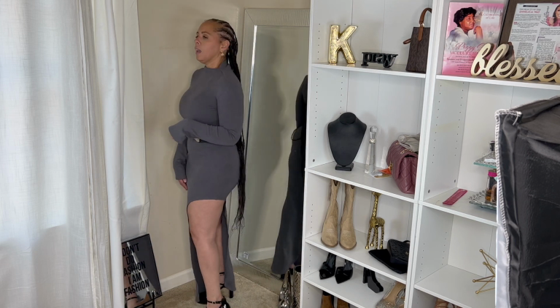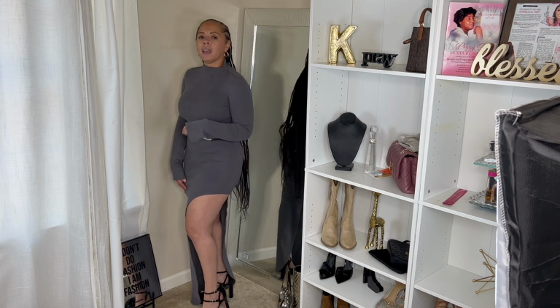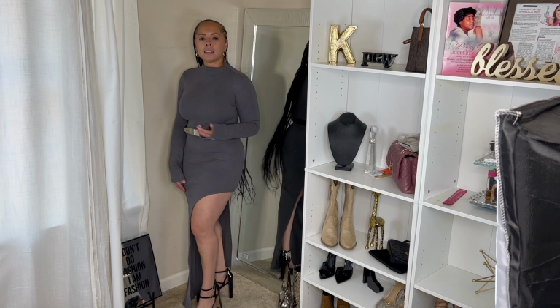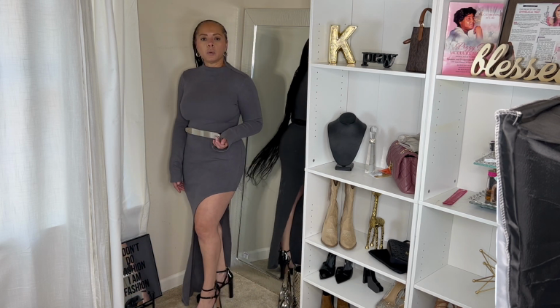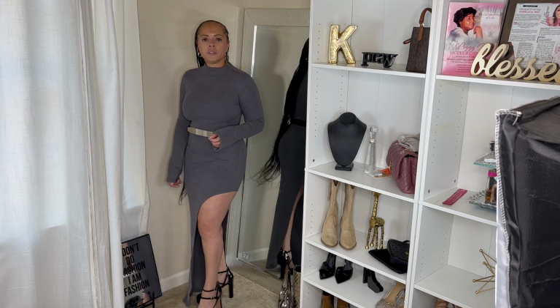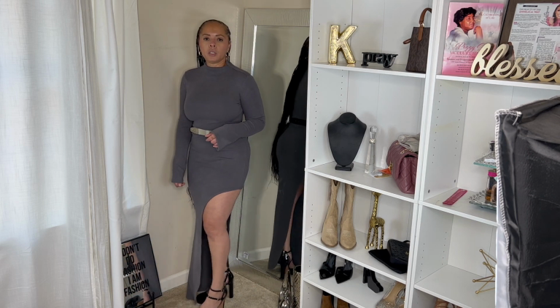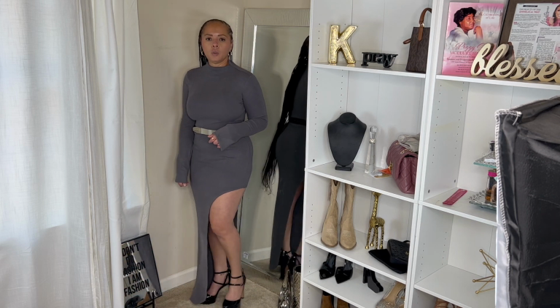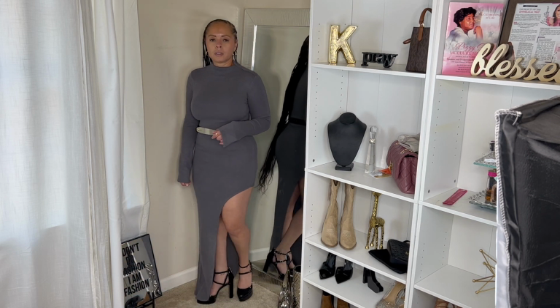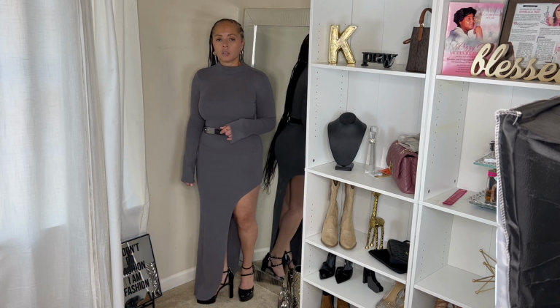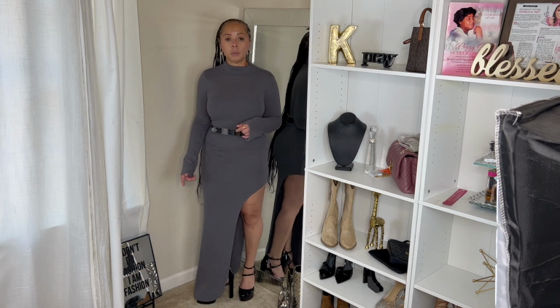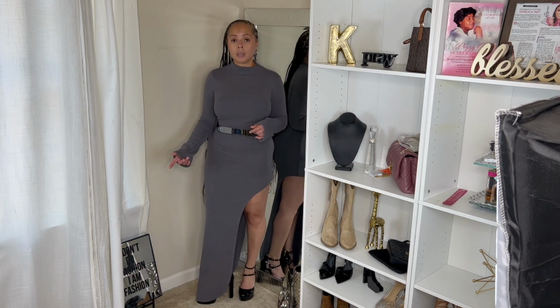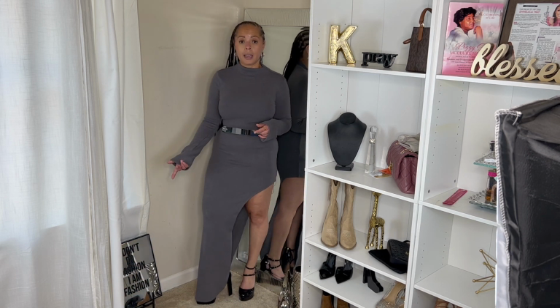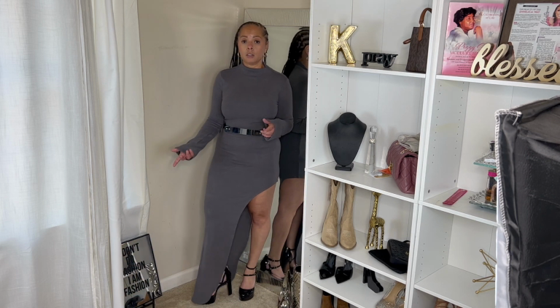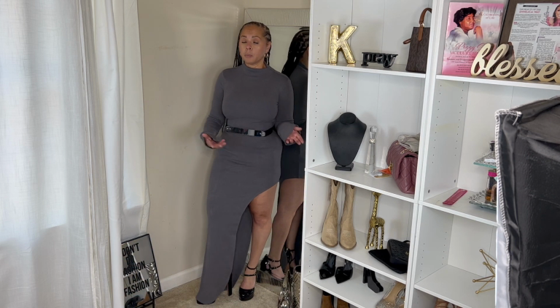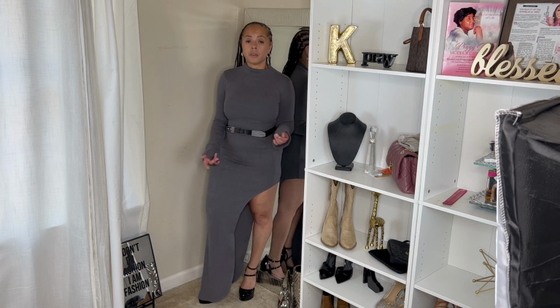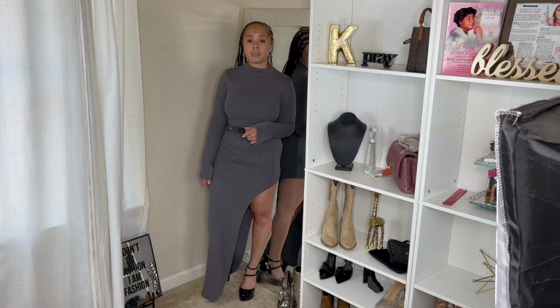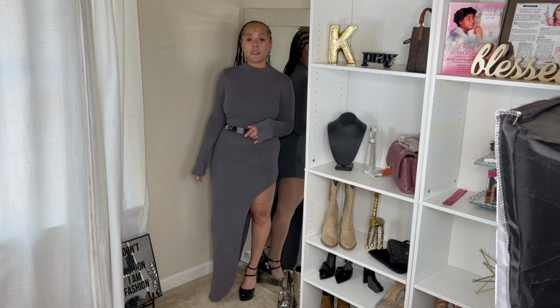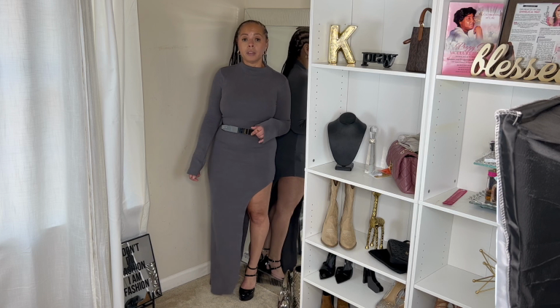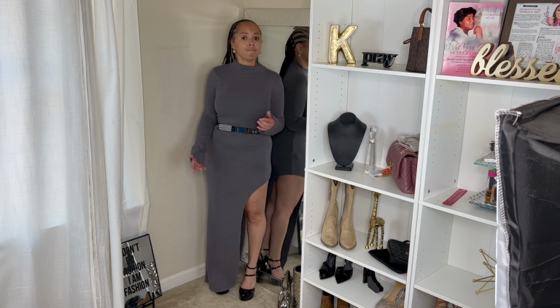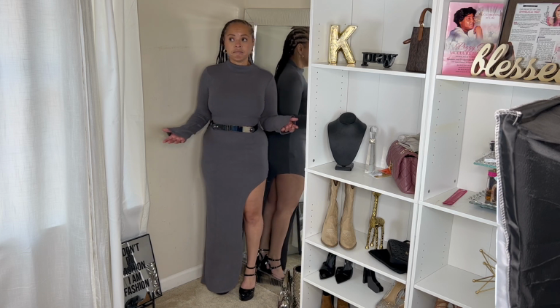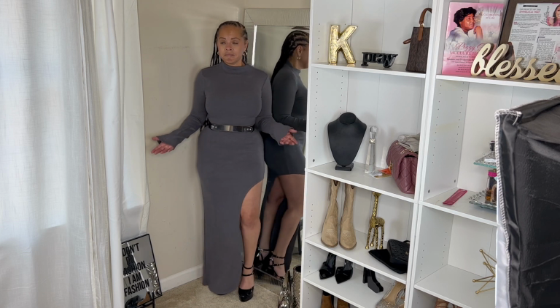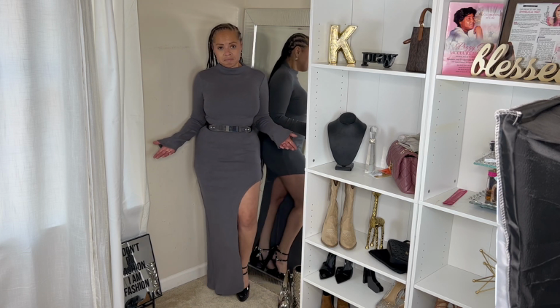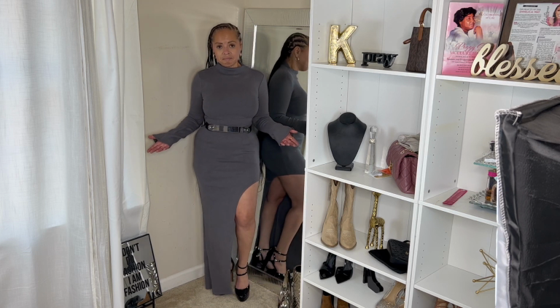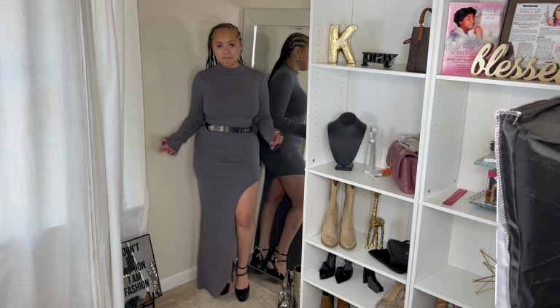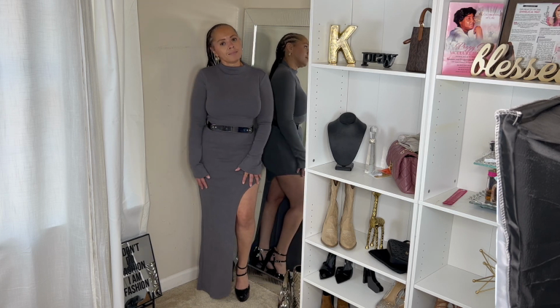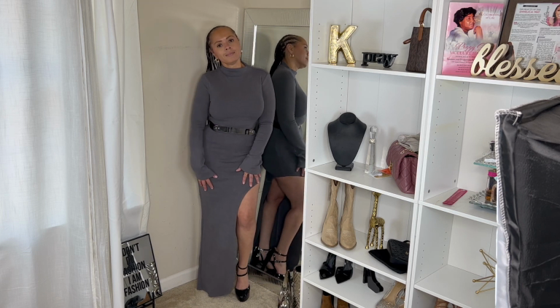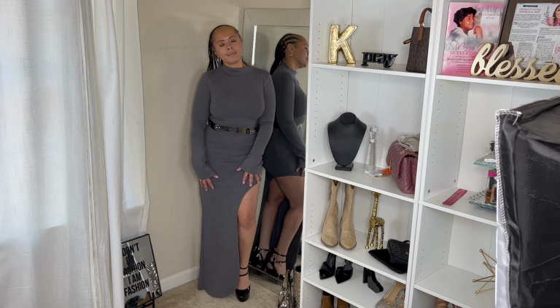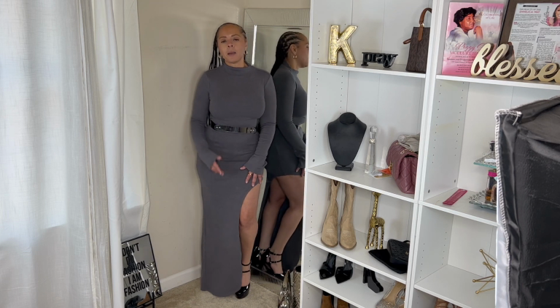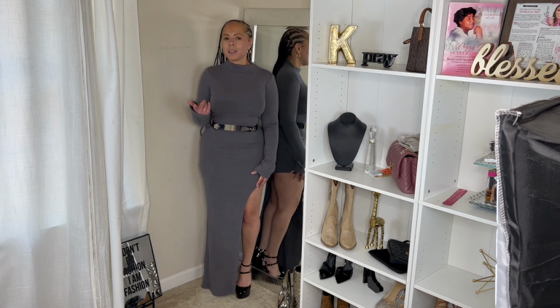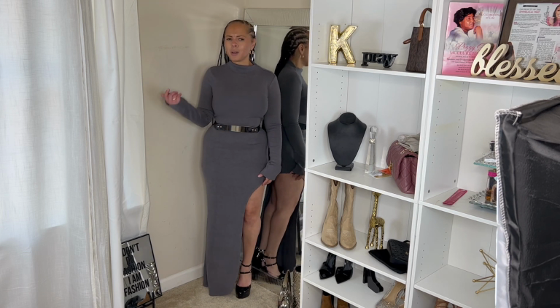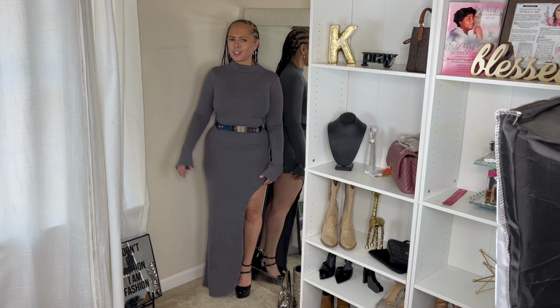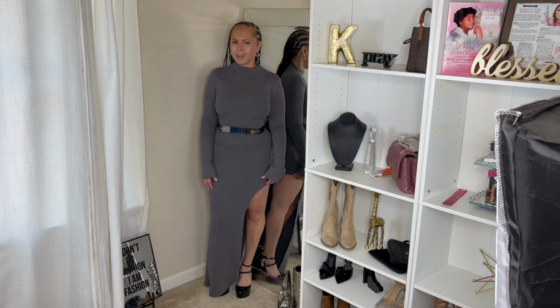I think it would even be cute with the little boot I had on in the previous outfit. Let me know what you think!